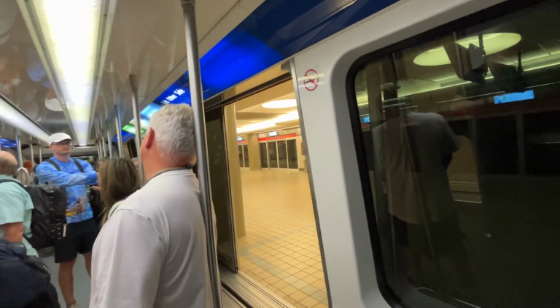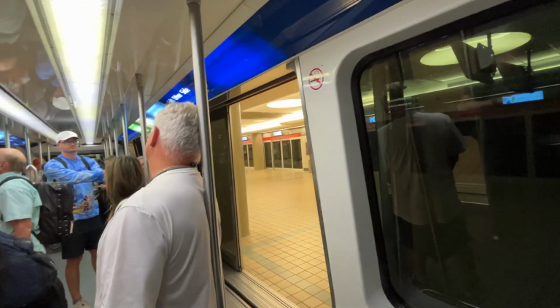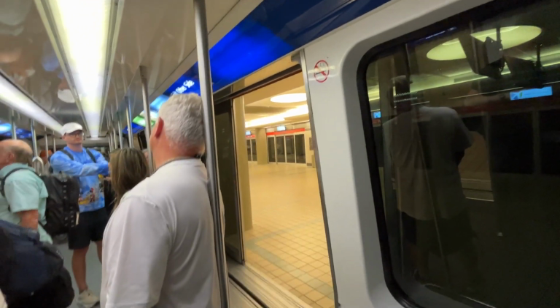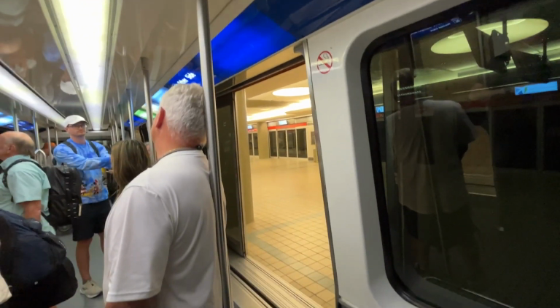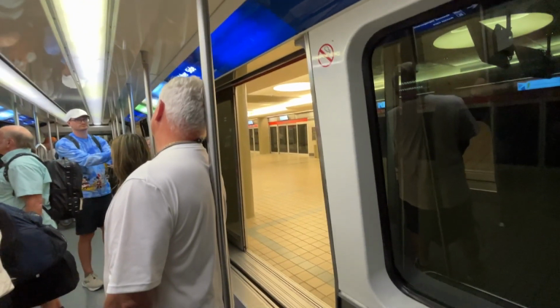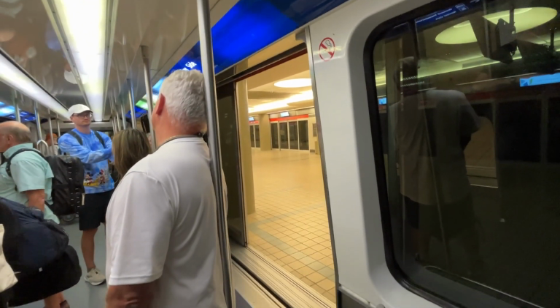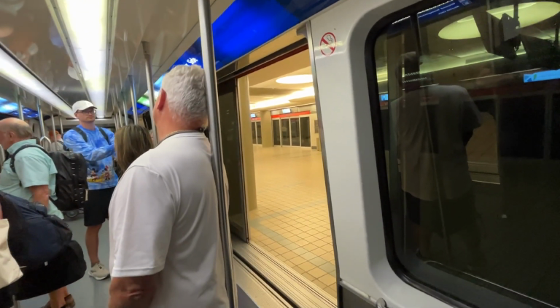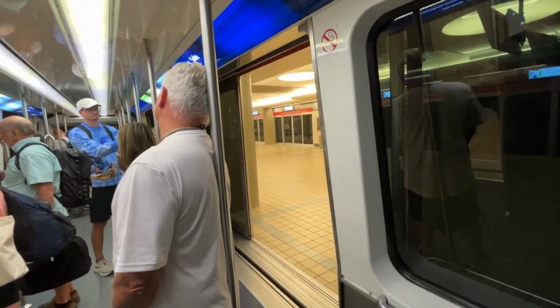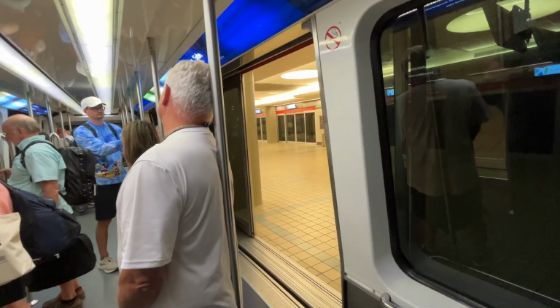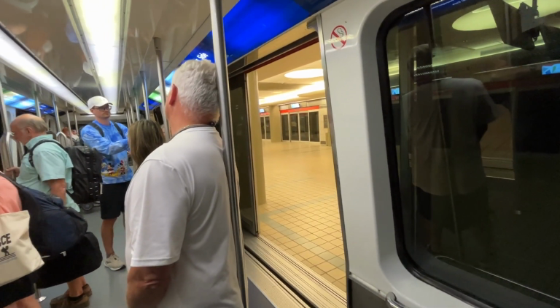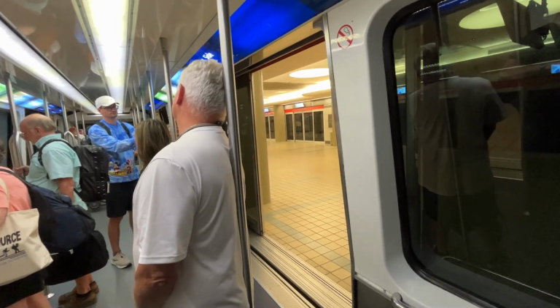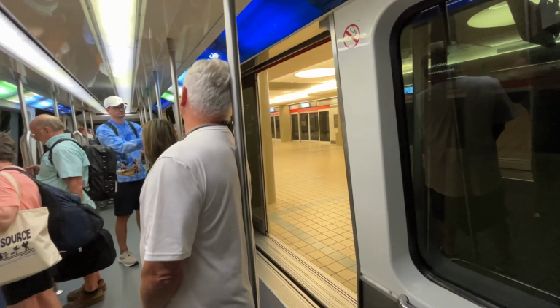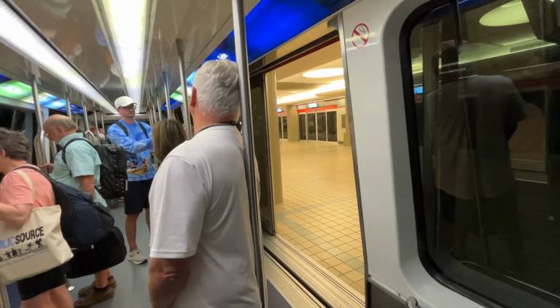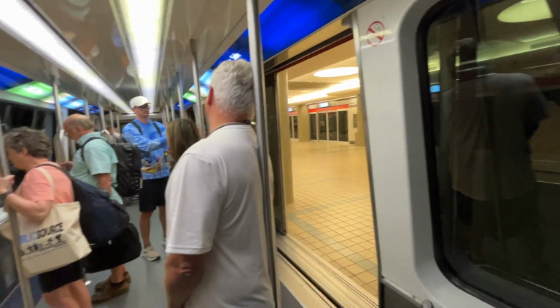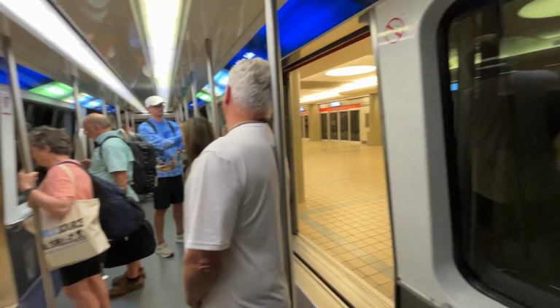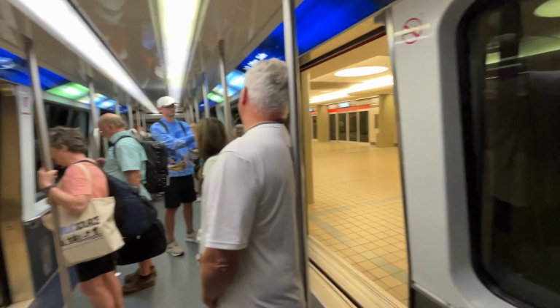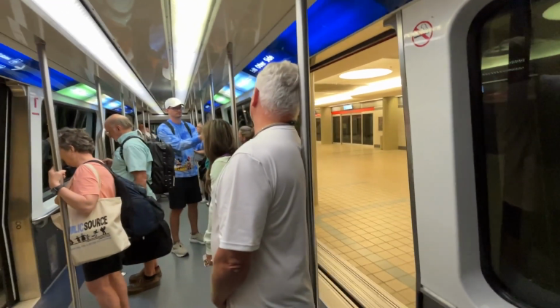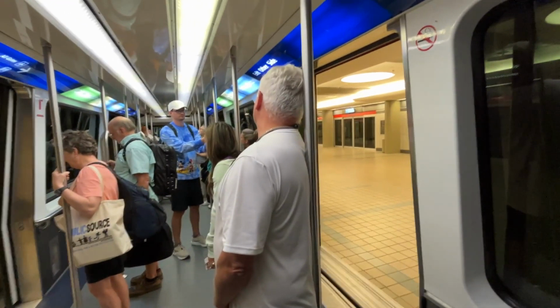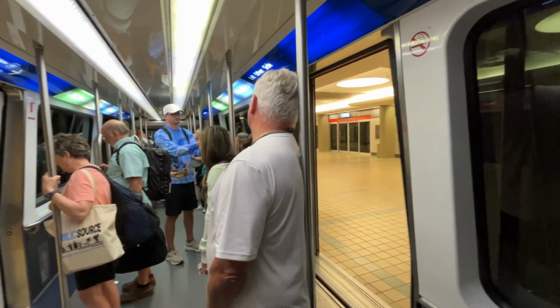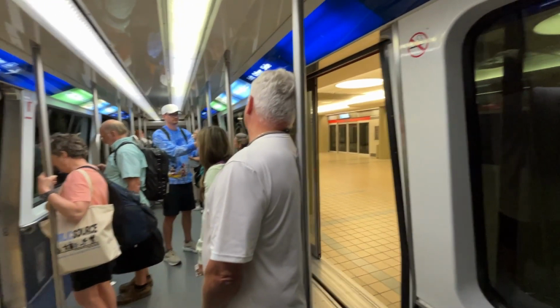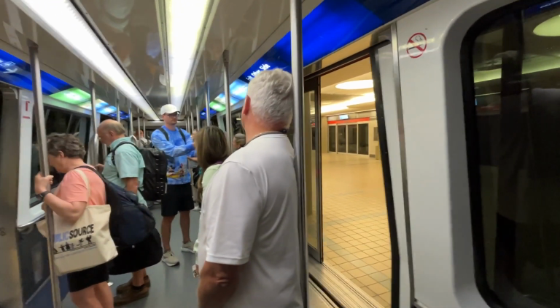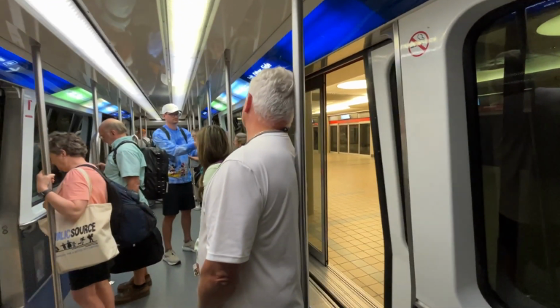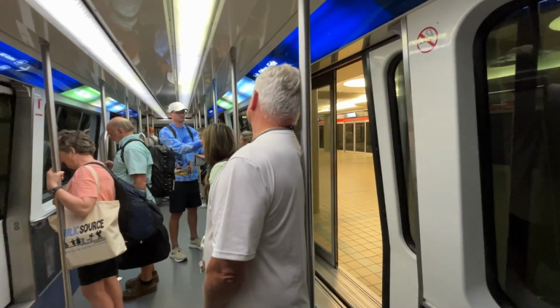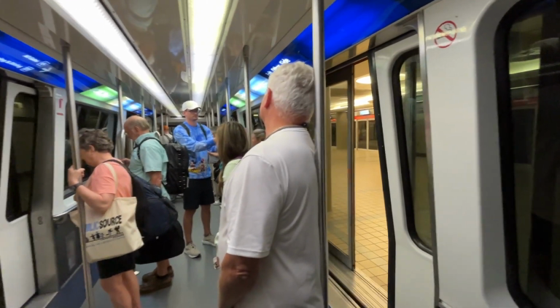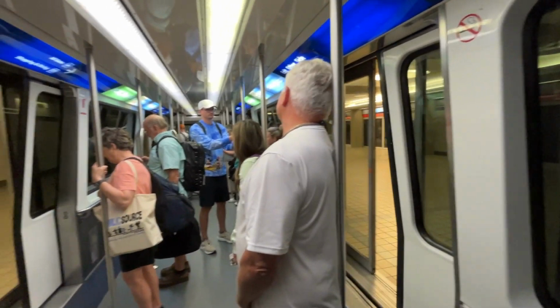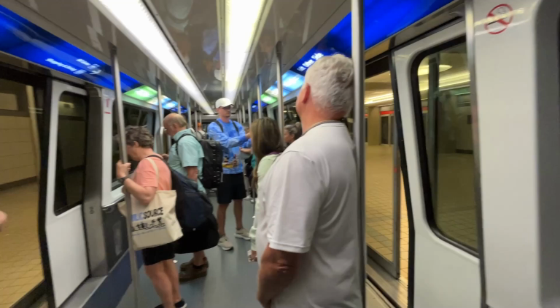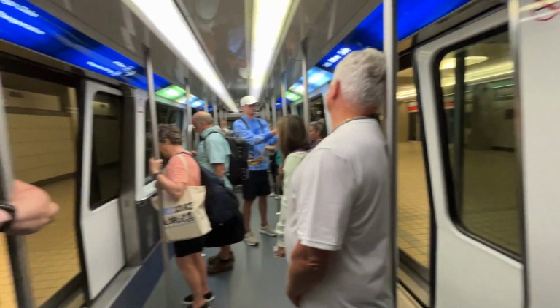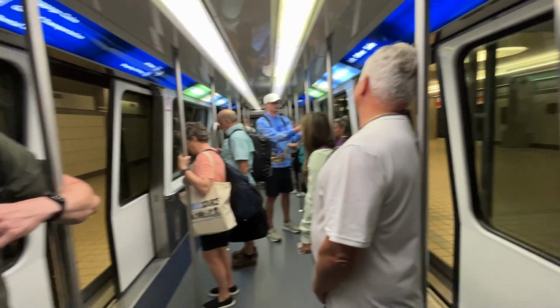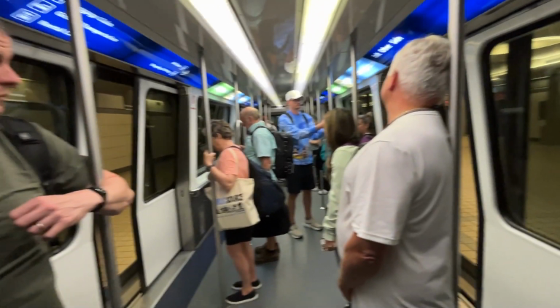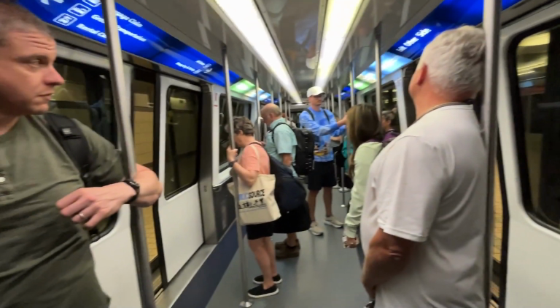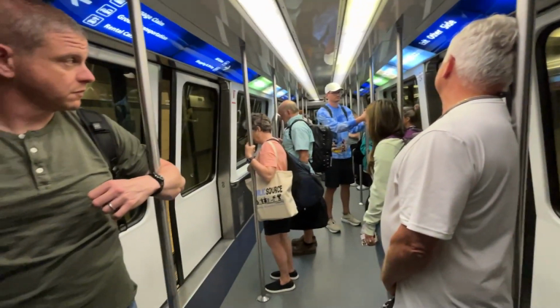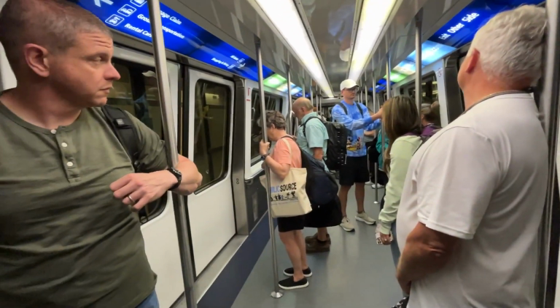This transit is departing for the landside terminal, baggage claim, ground transportation, and parking.